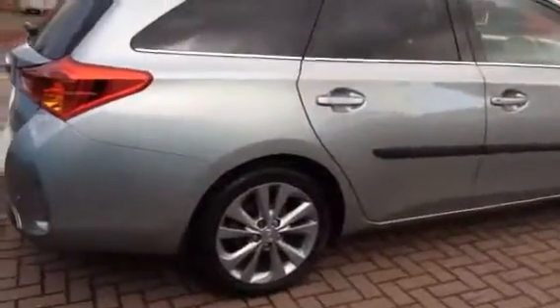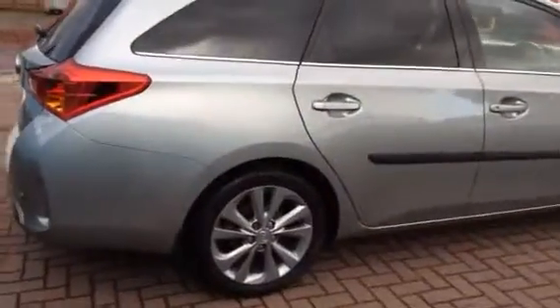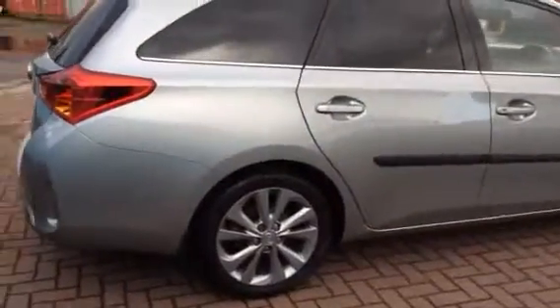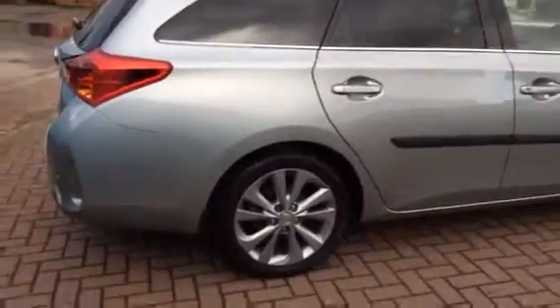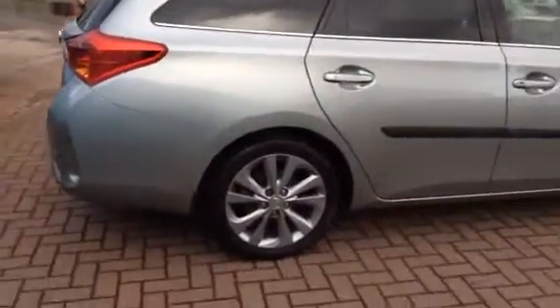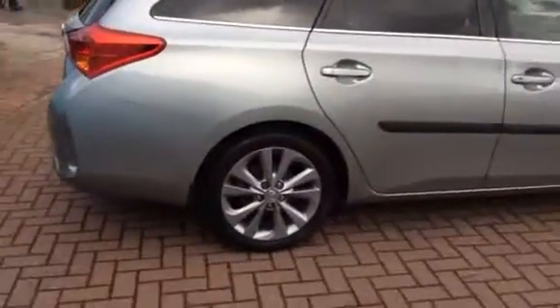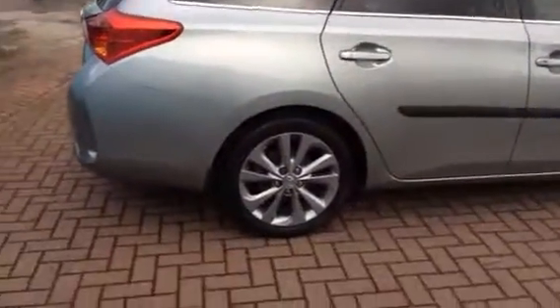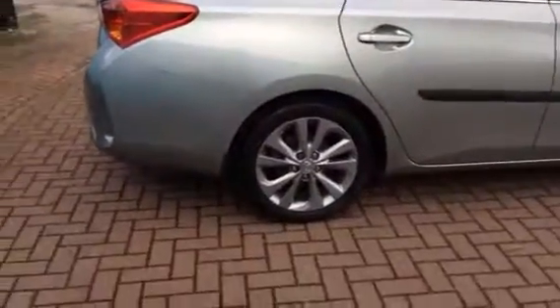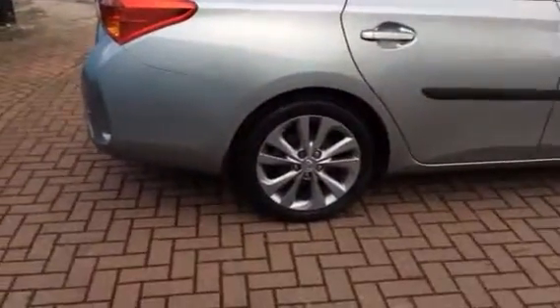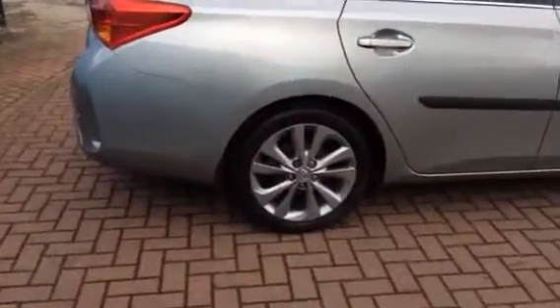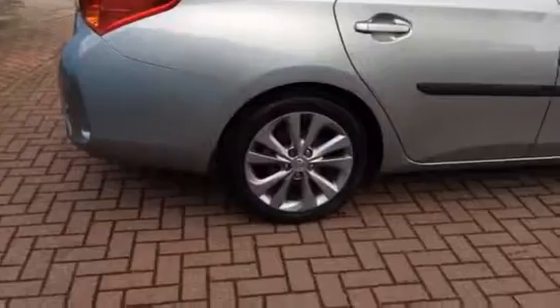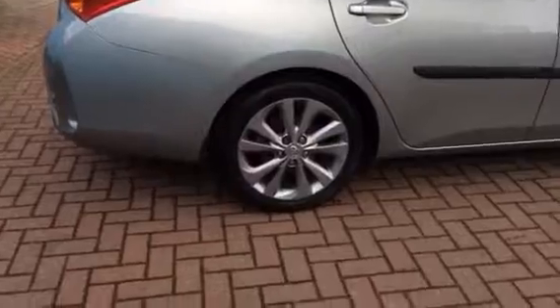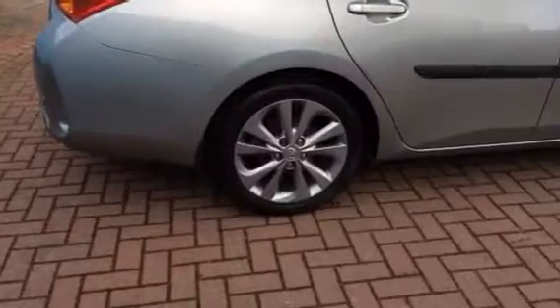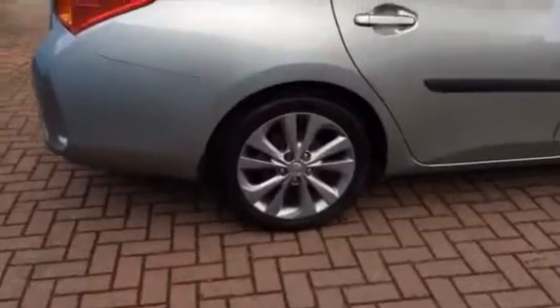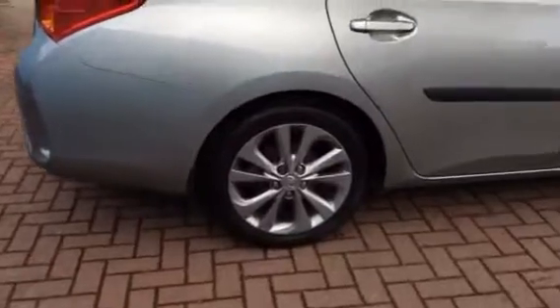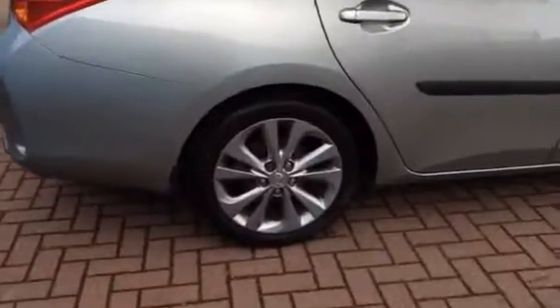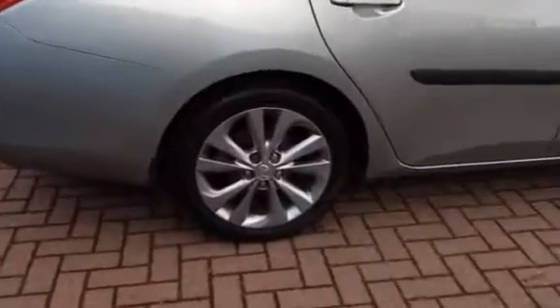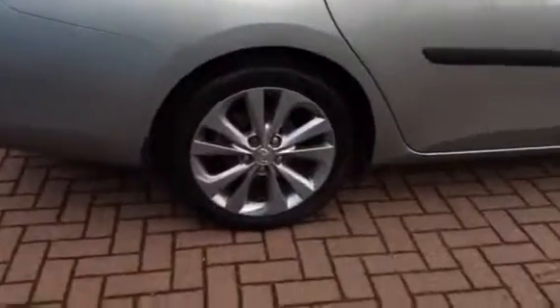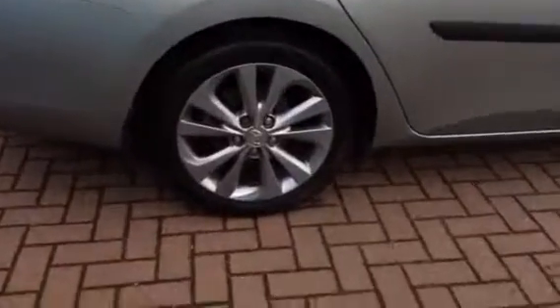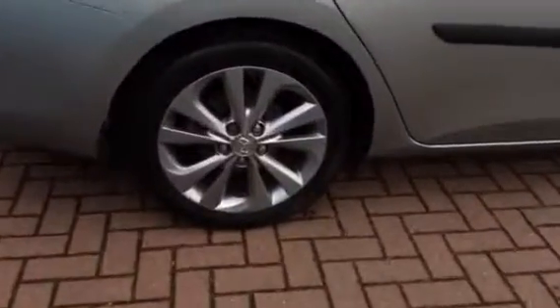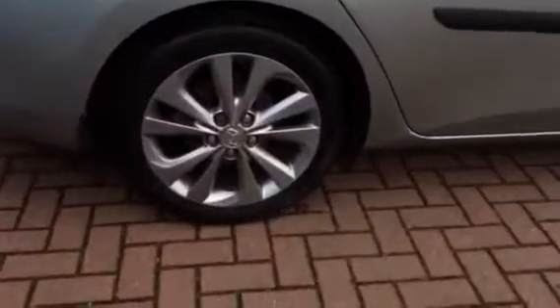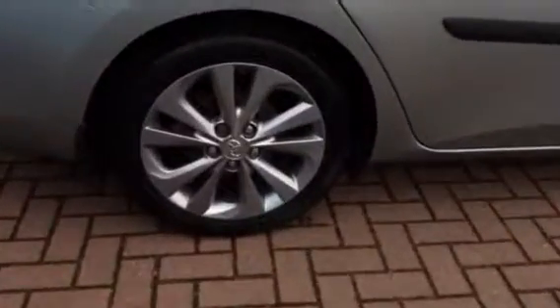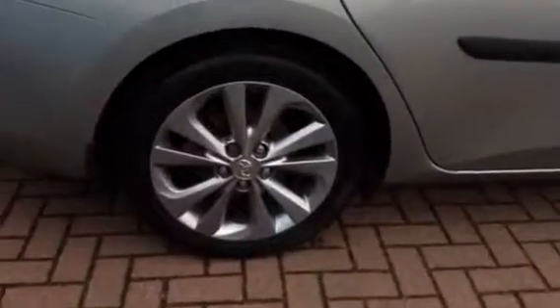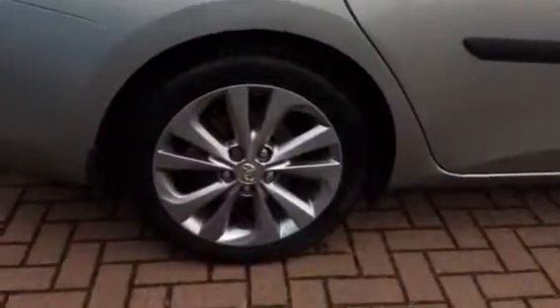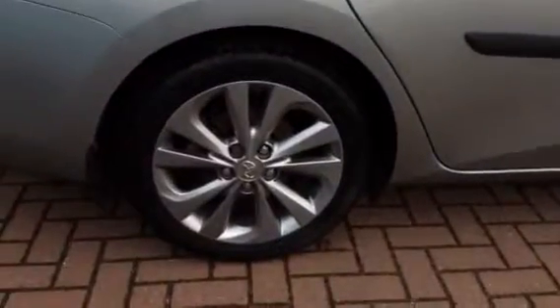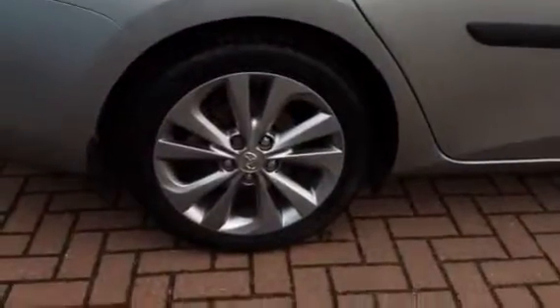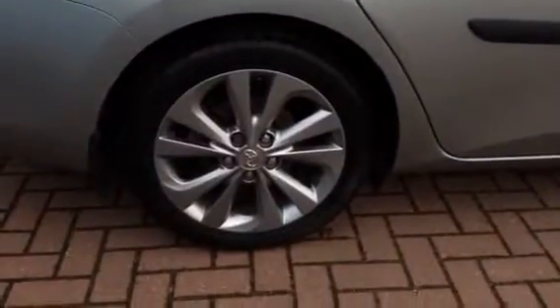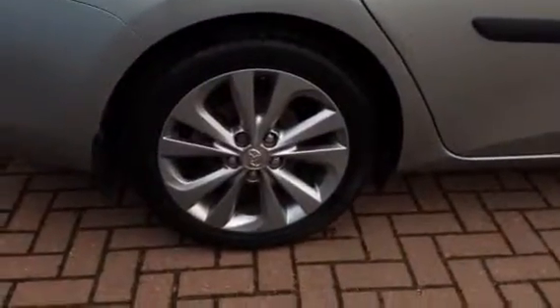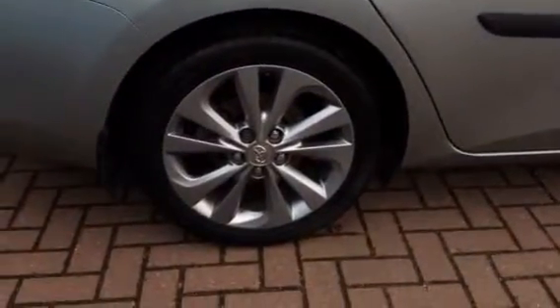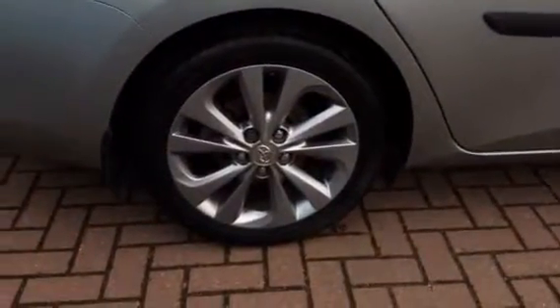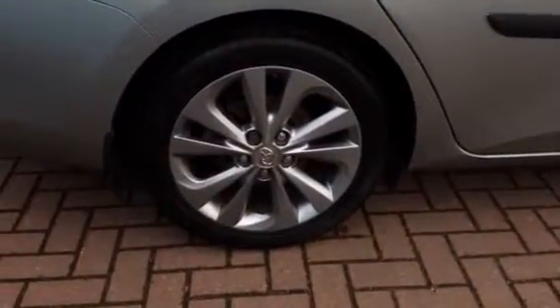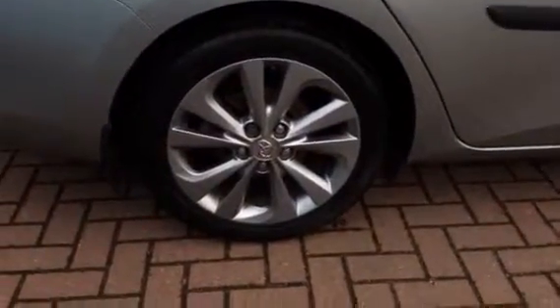We'll continue around and have a look at the driver's side rear wheel.